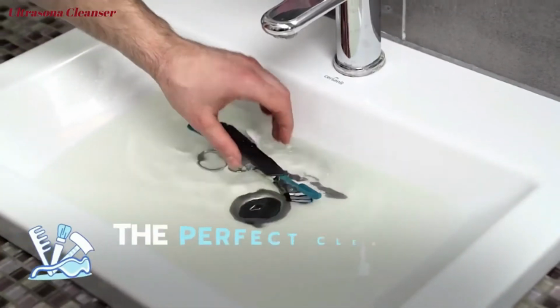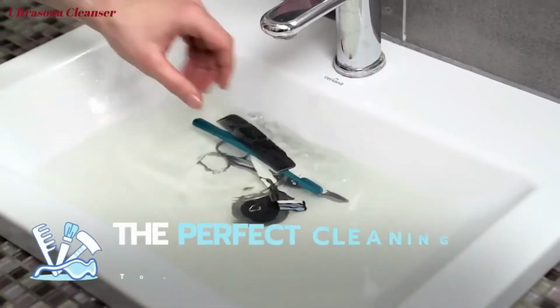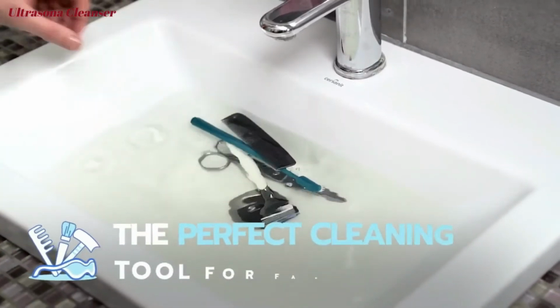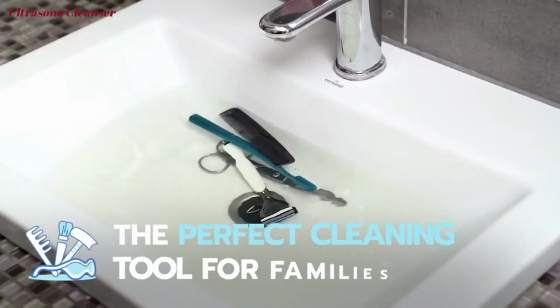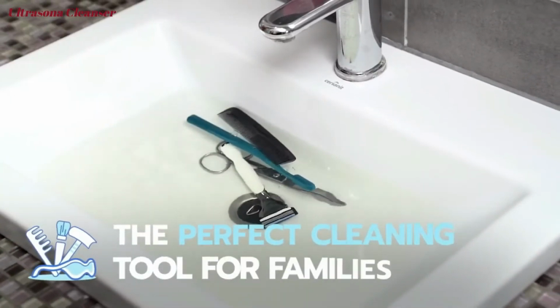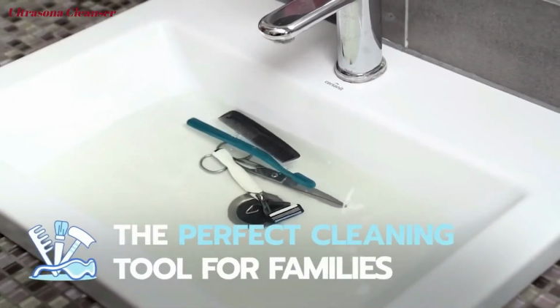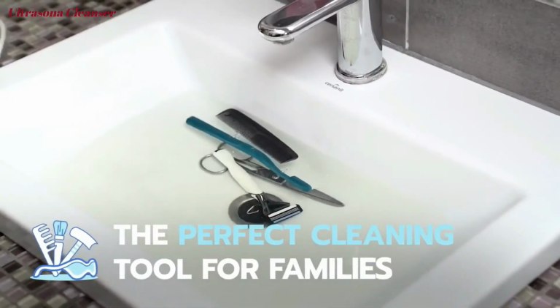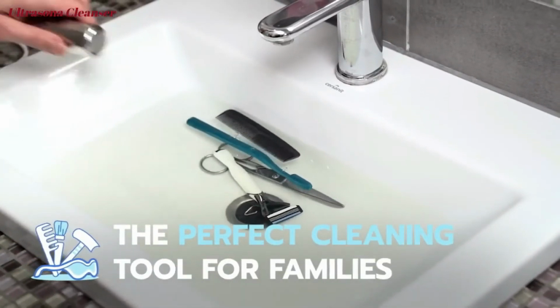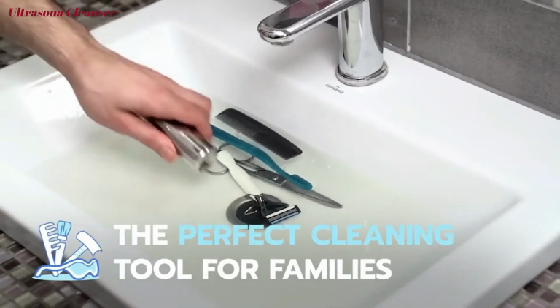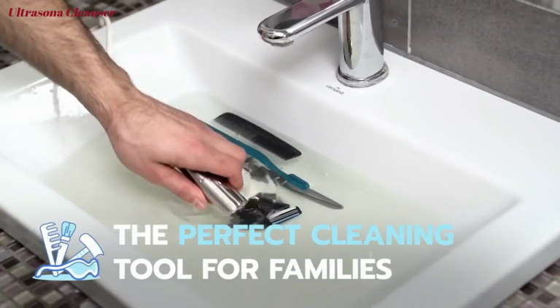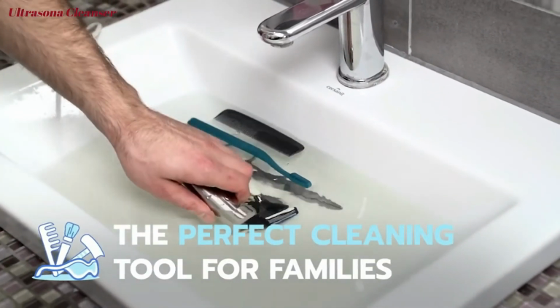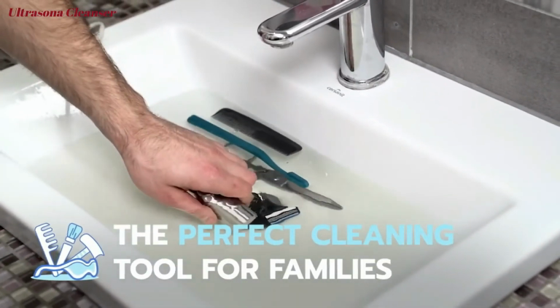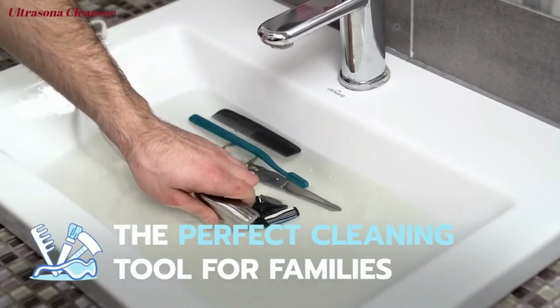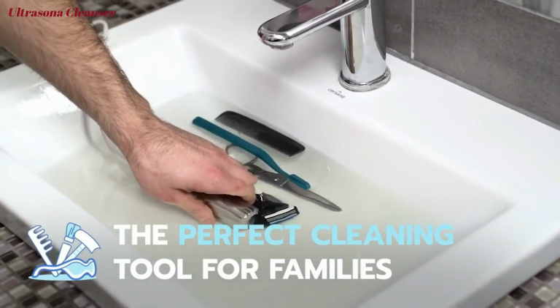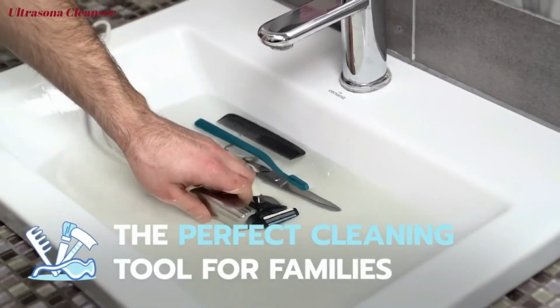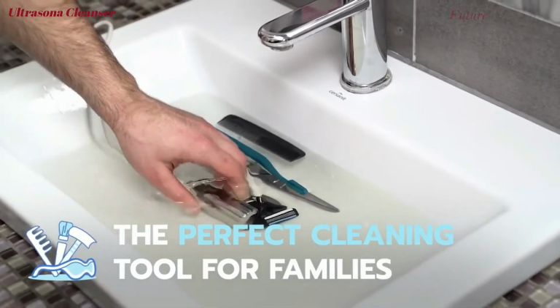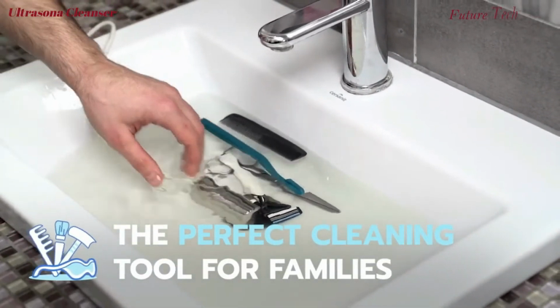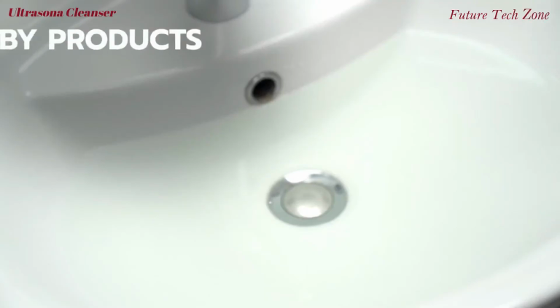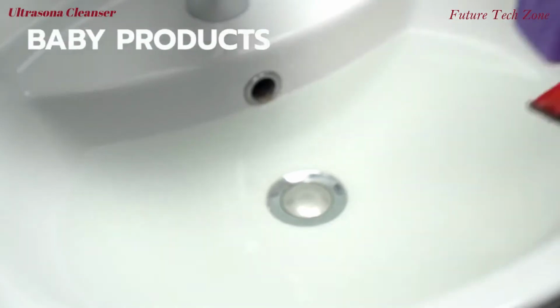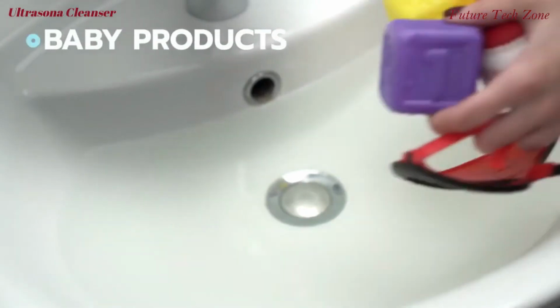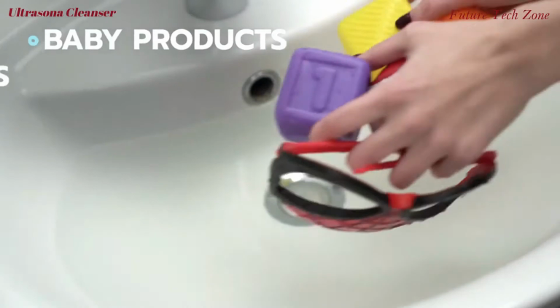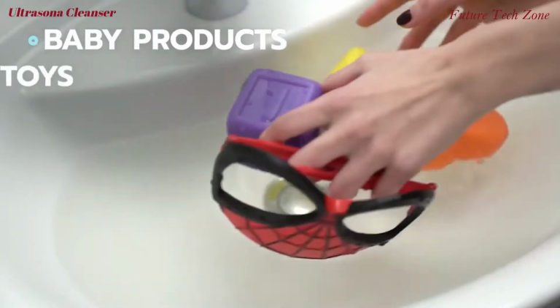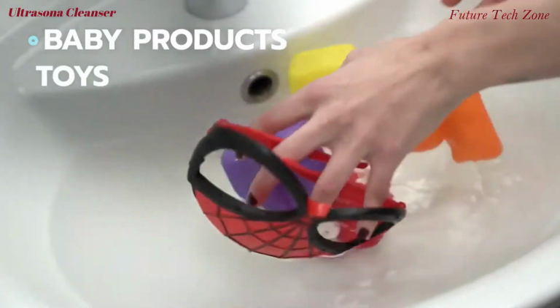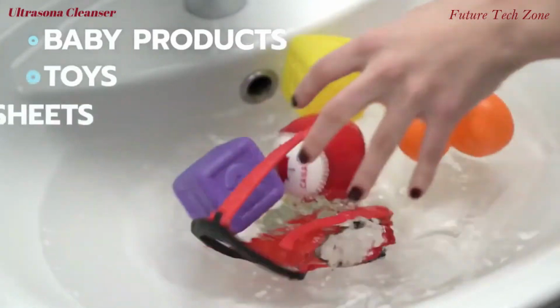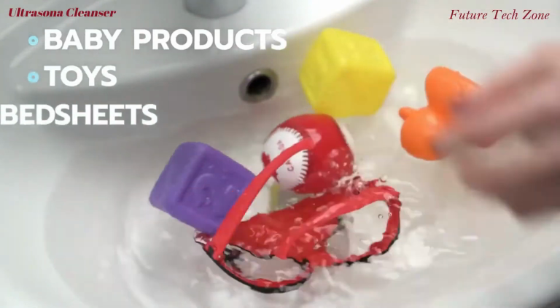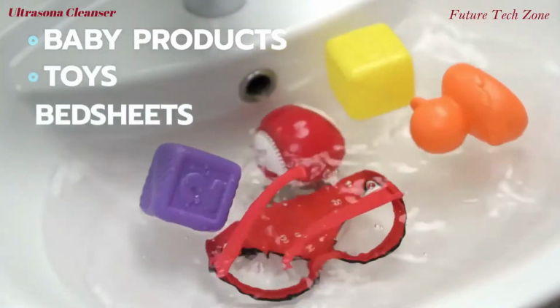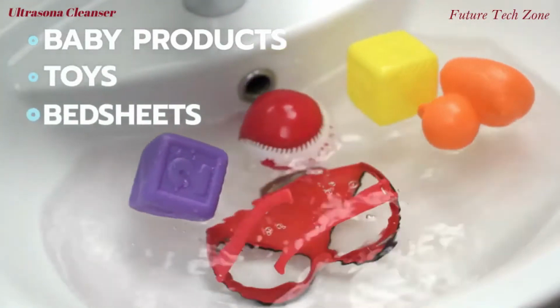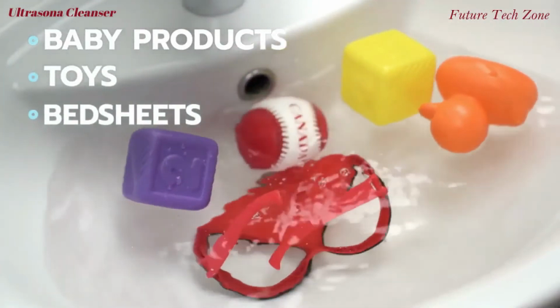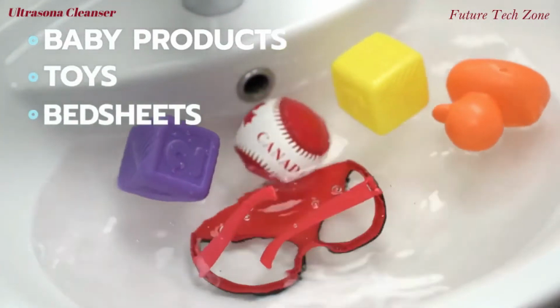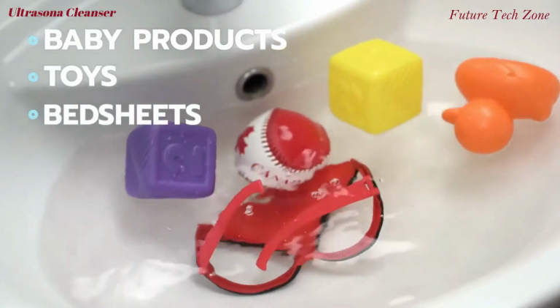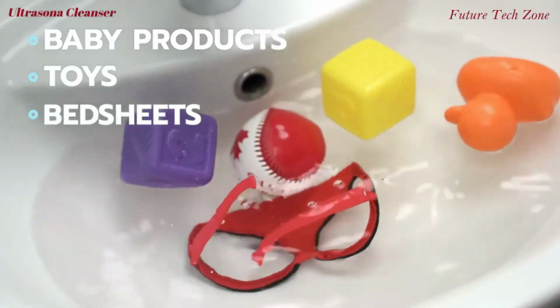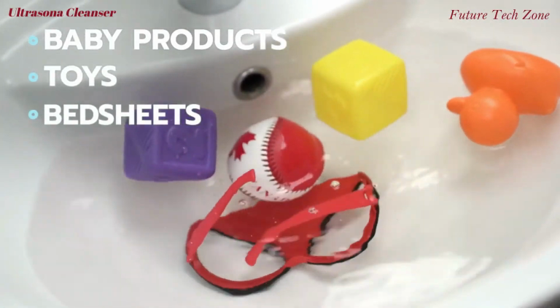Ultrasona is the perfect cleaning tool for families. It can clean baby products, toys, and bedsheets in seconds.